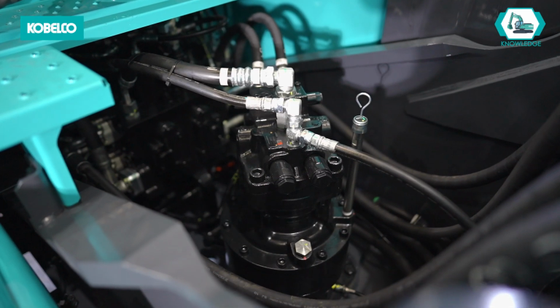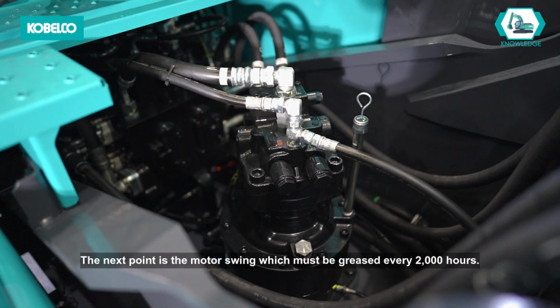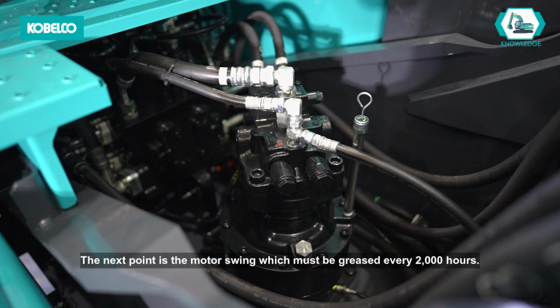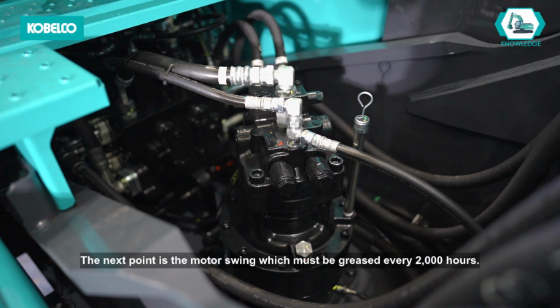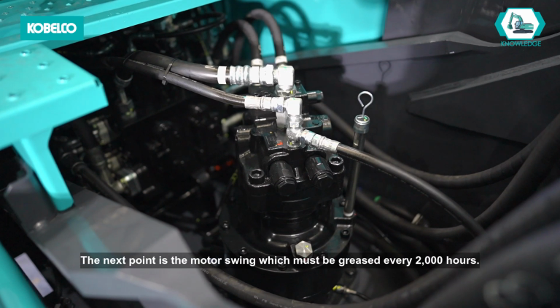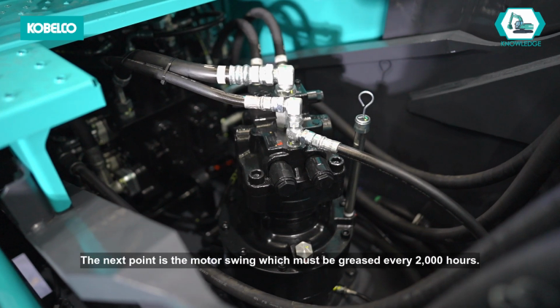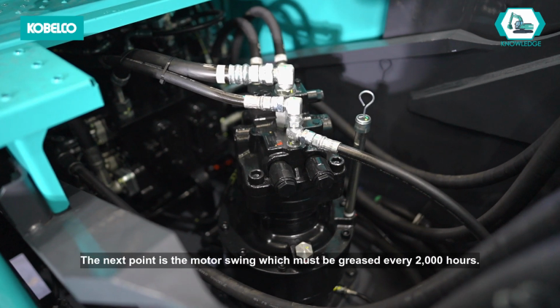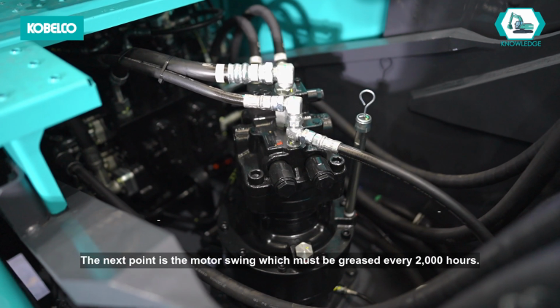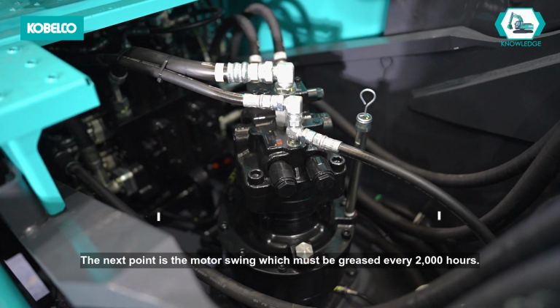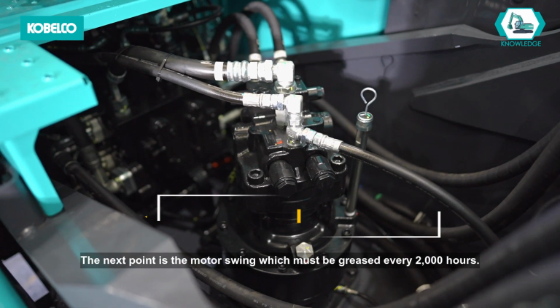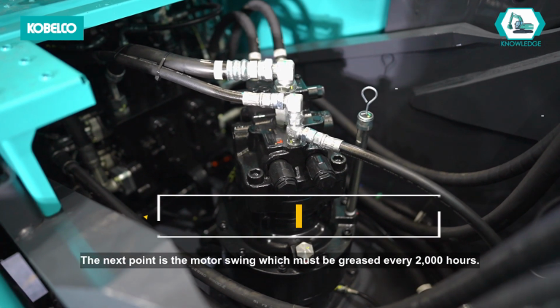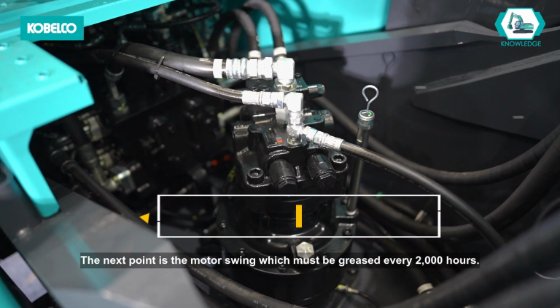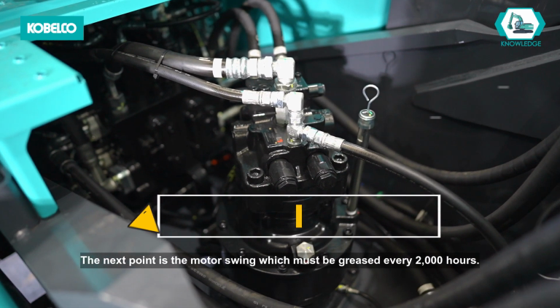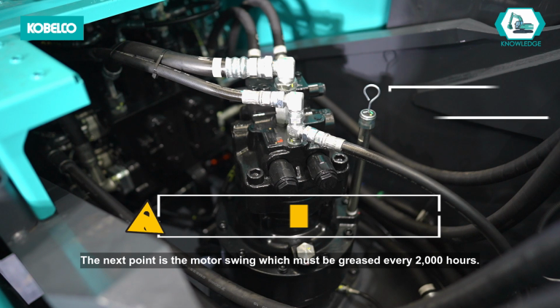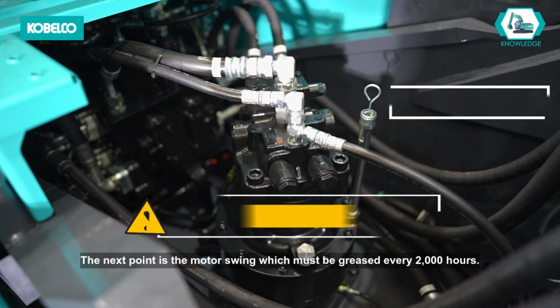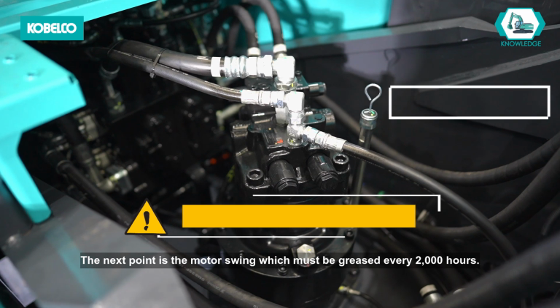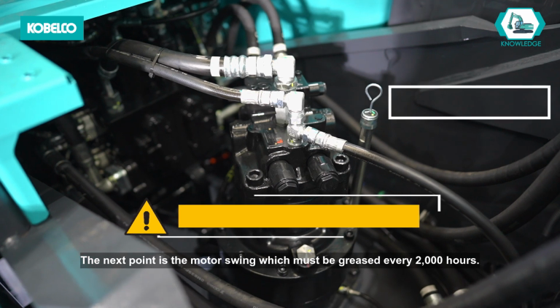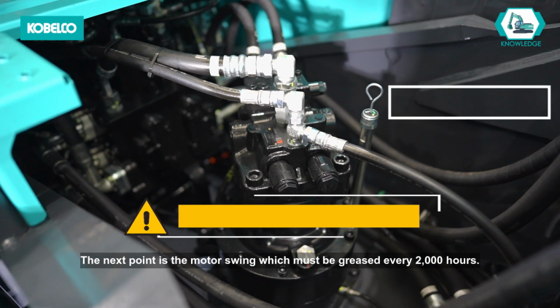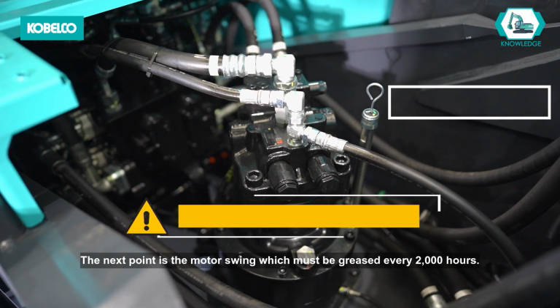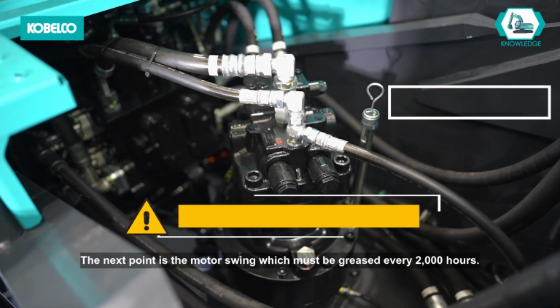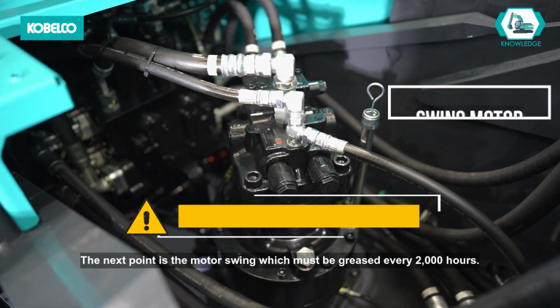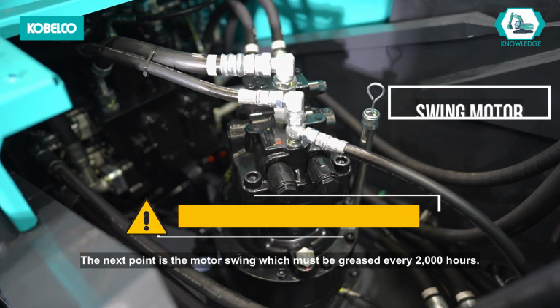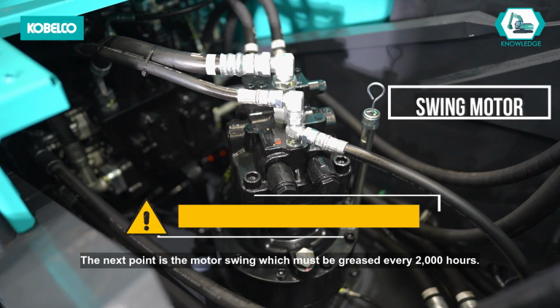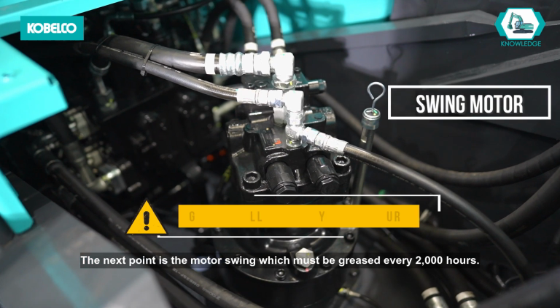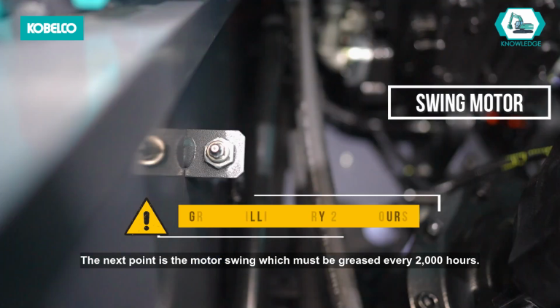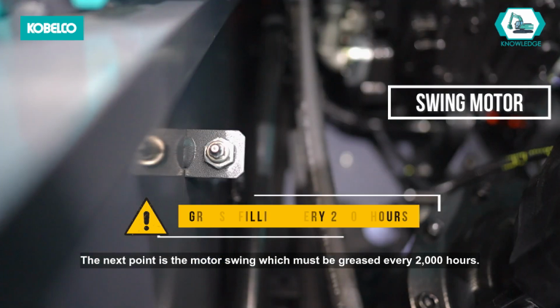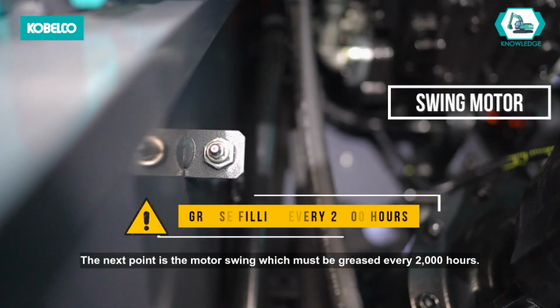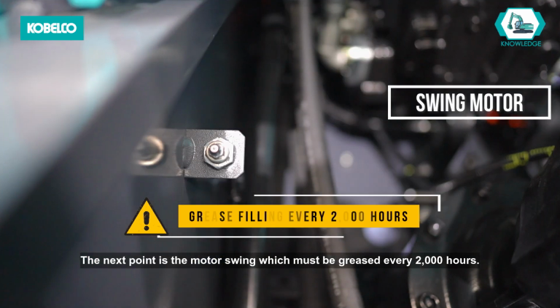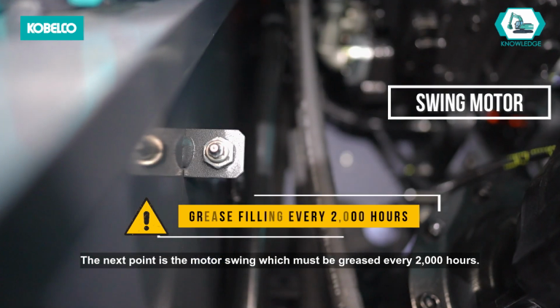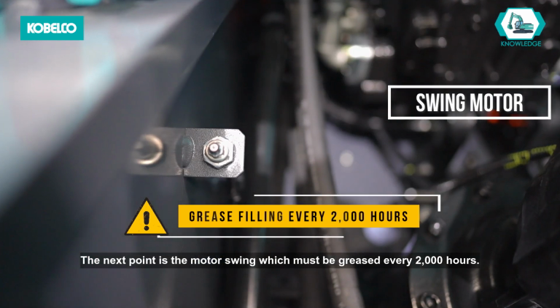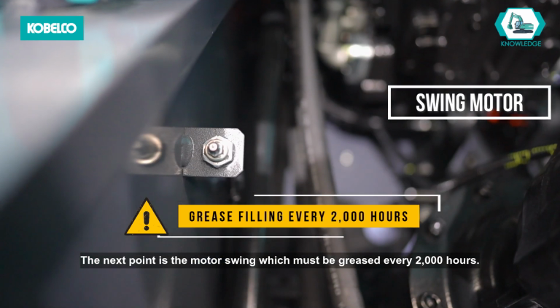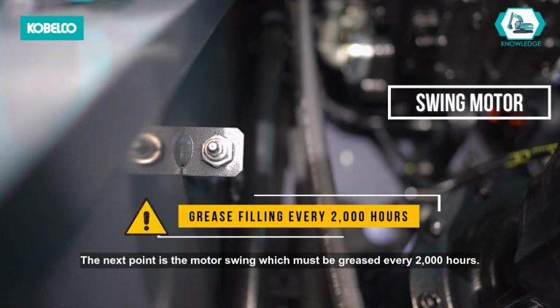The next point is the swing motor, which must be greased every 2,000 hours.